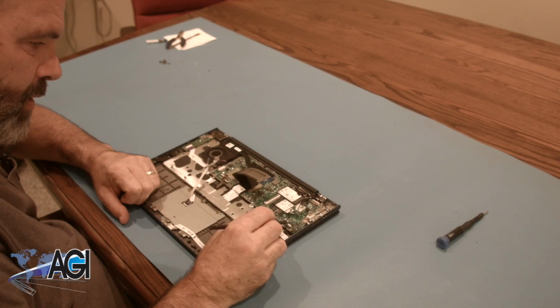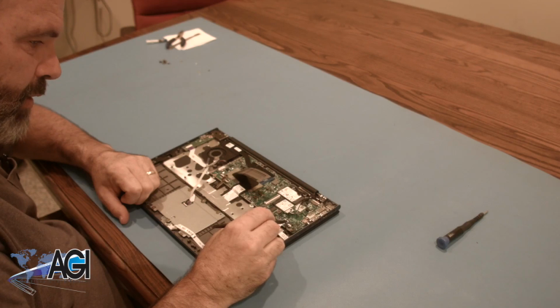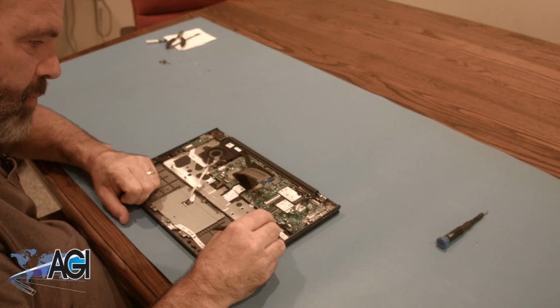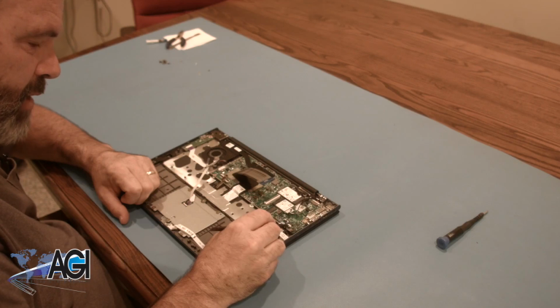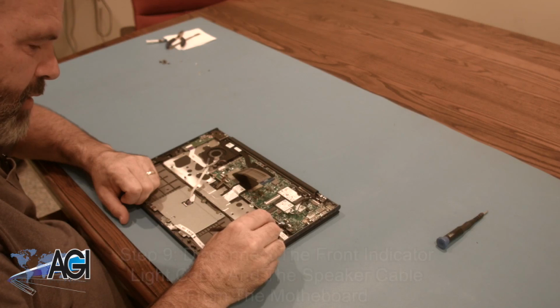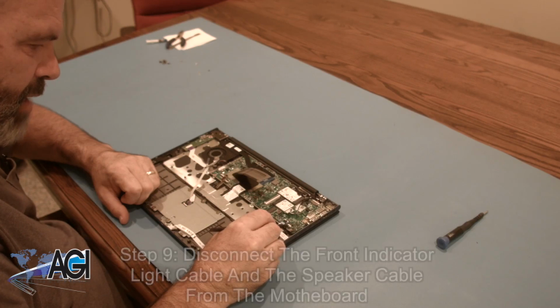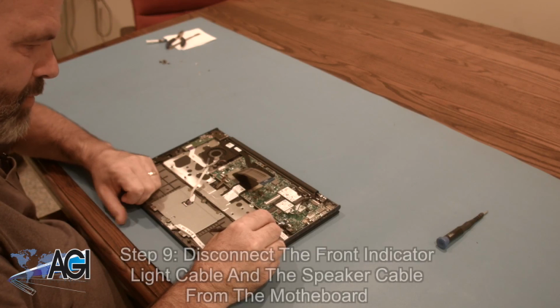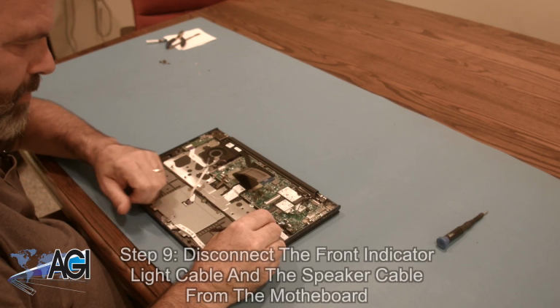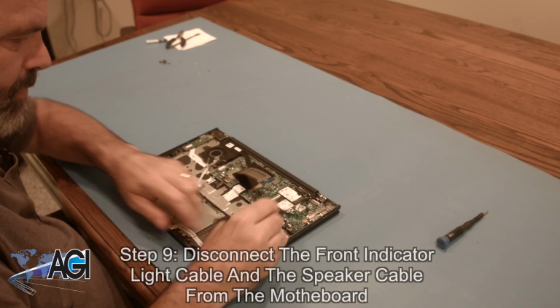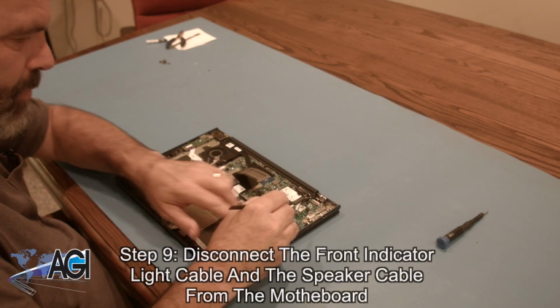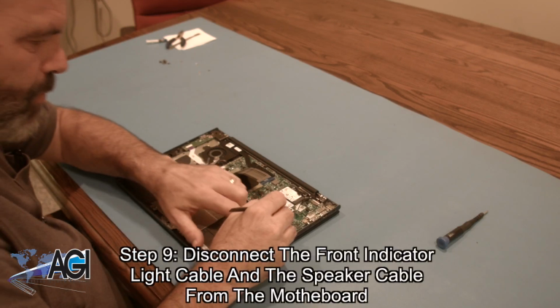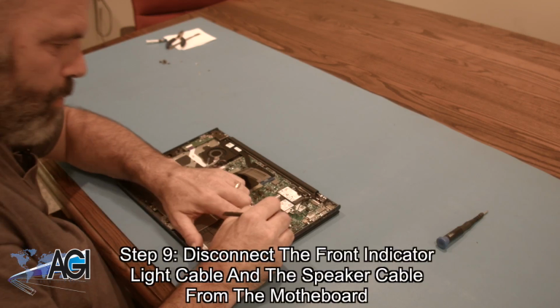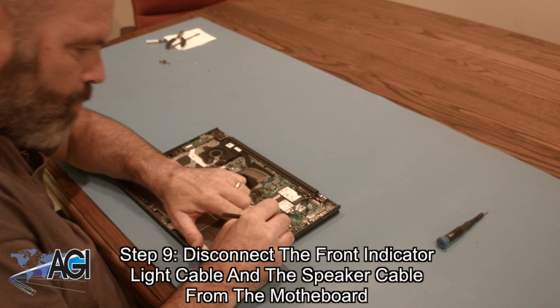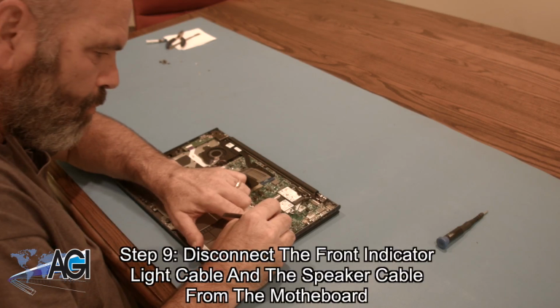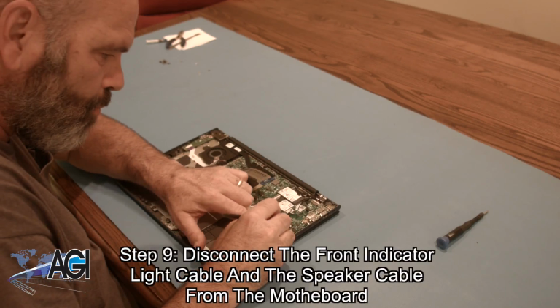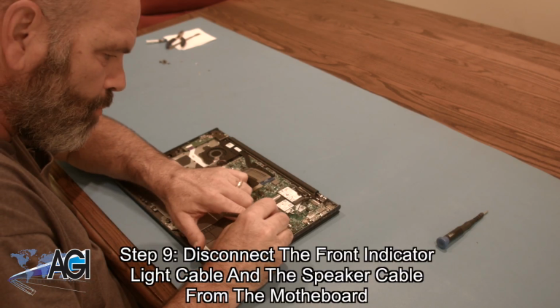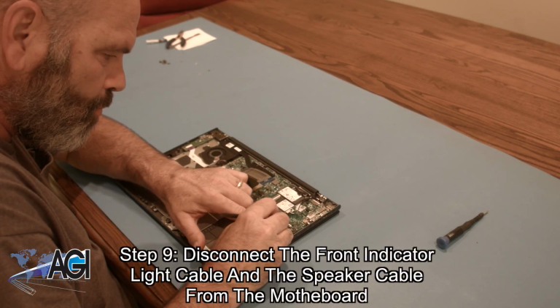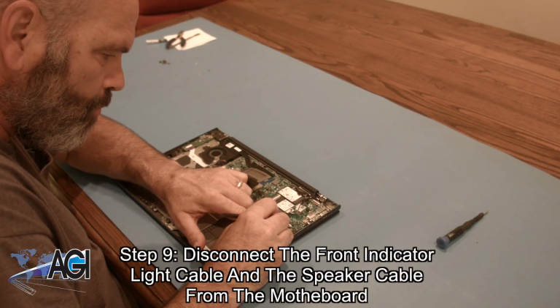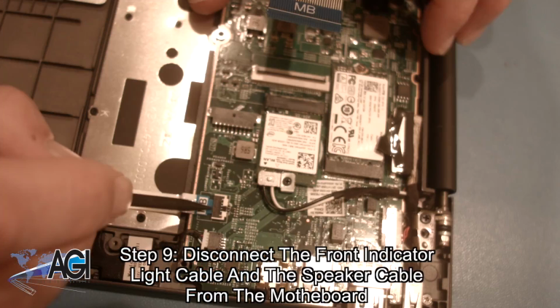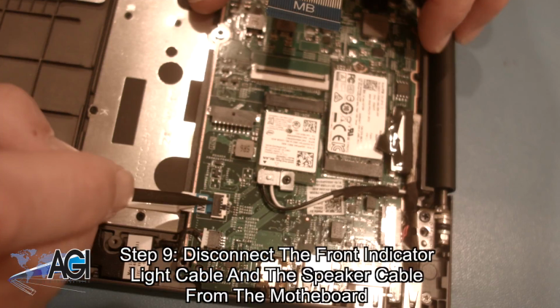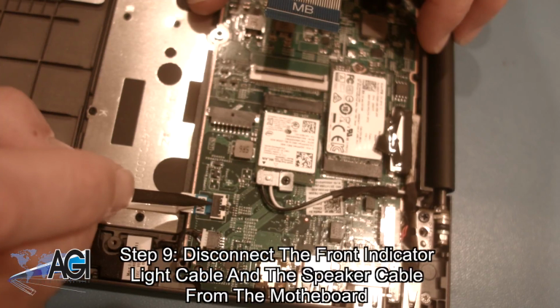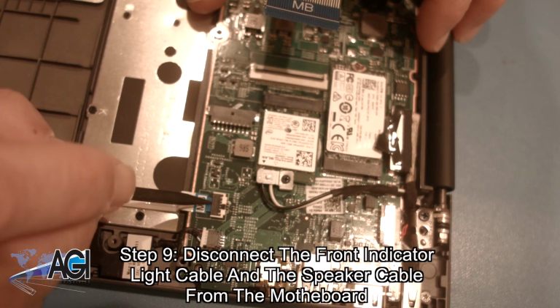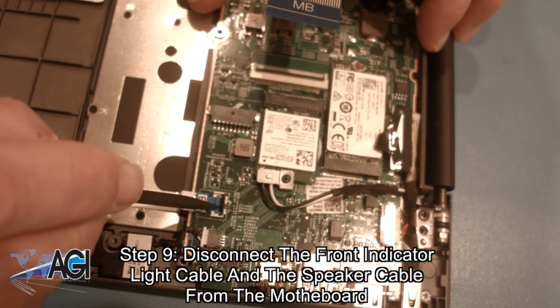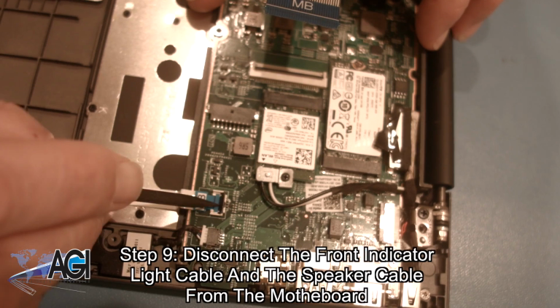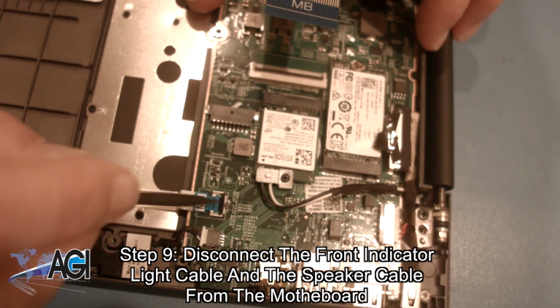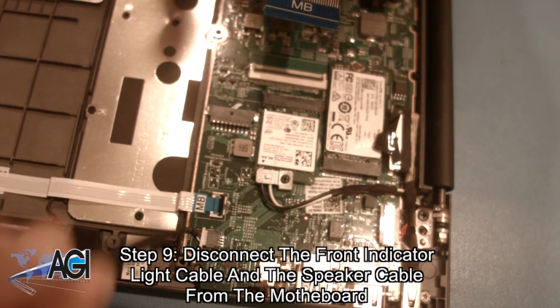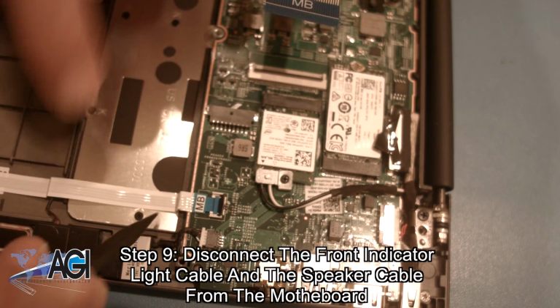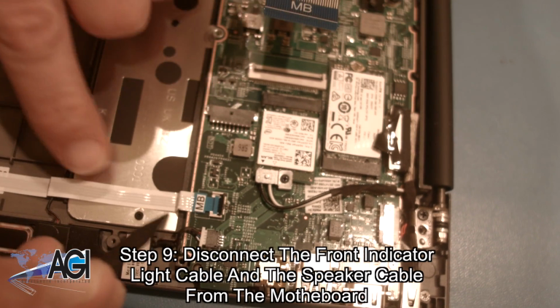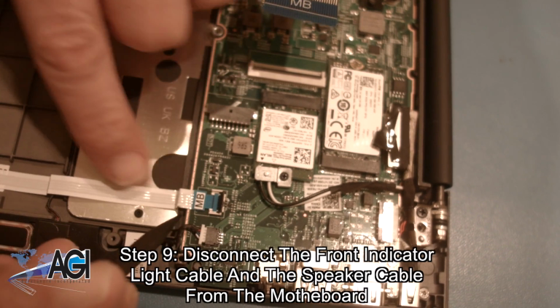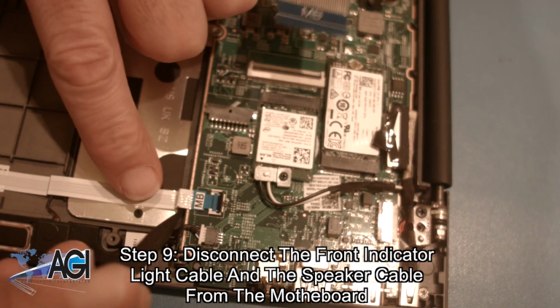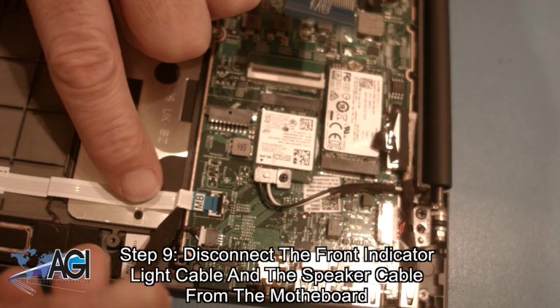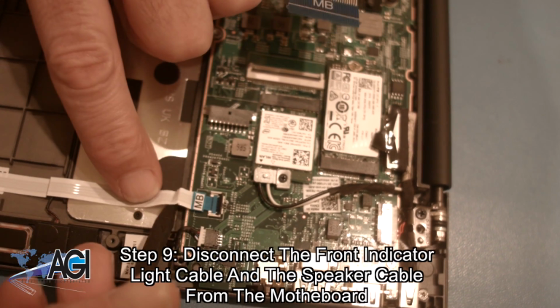Now, you will disconnect the front indicator light cable and the speaker cable from the motherboard.